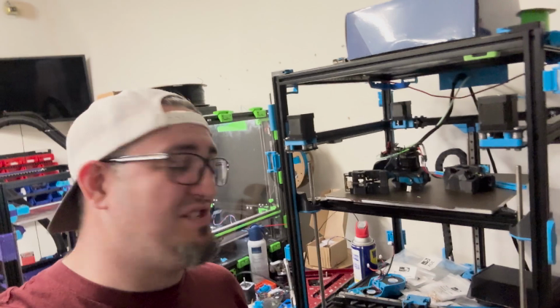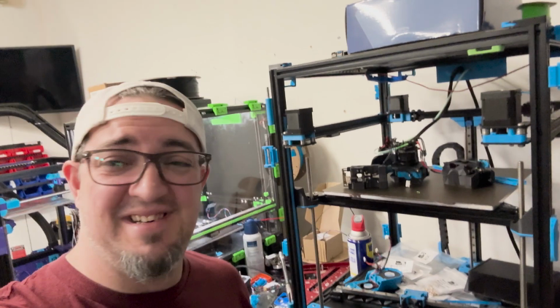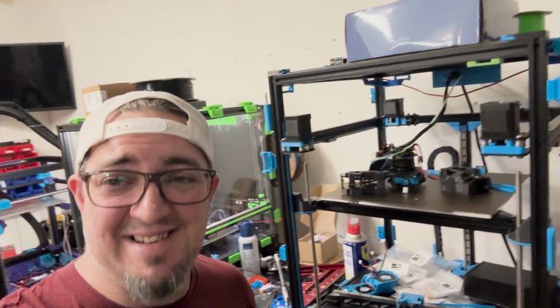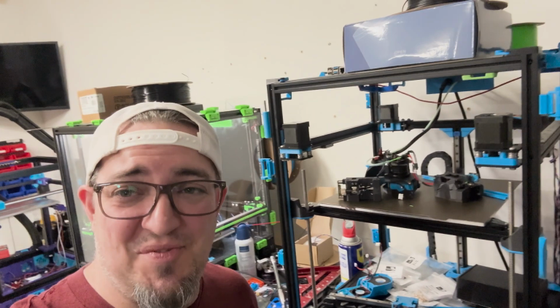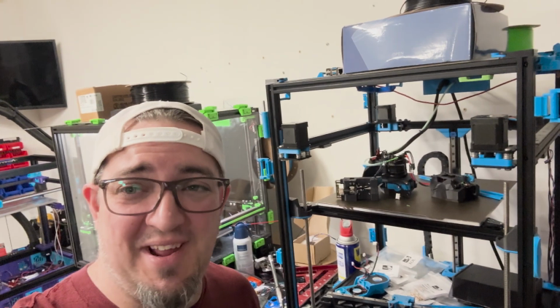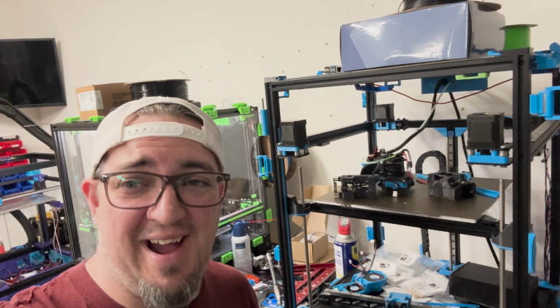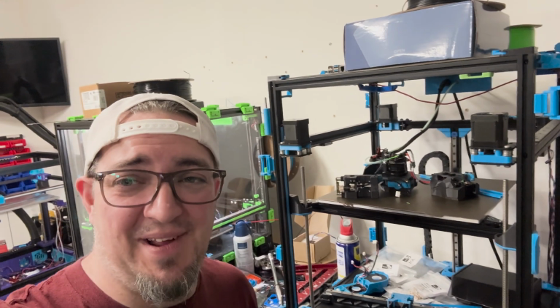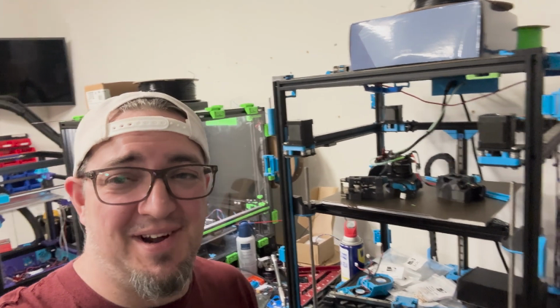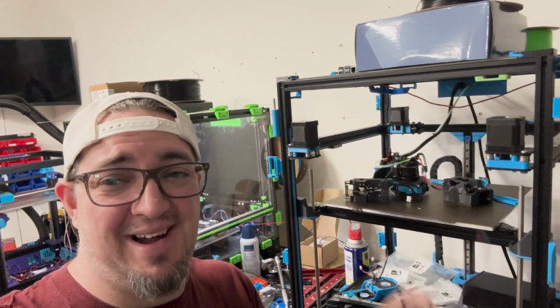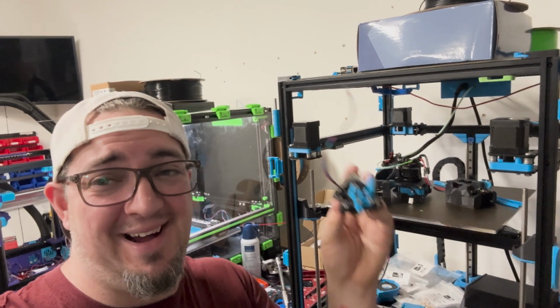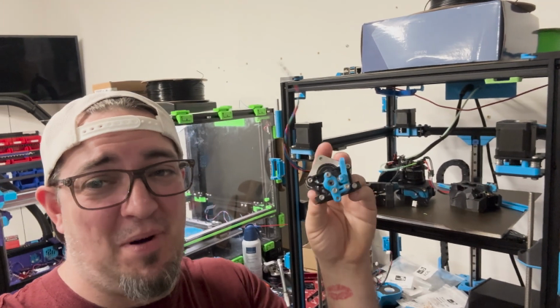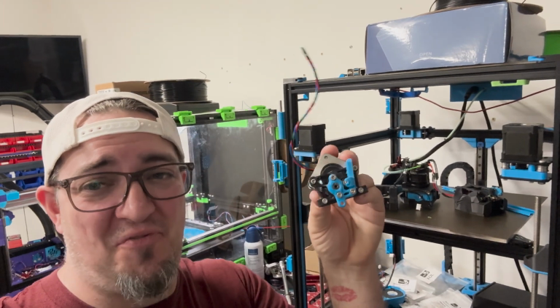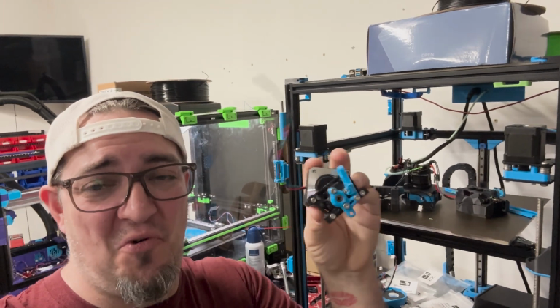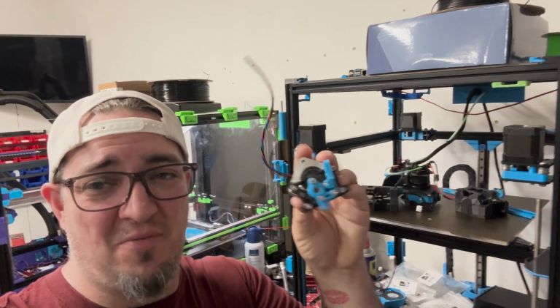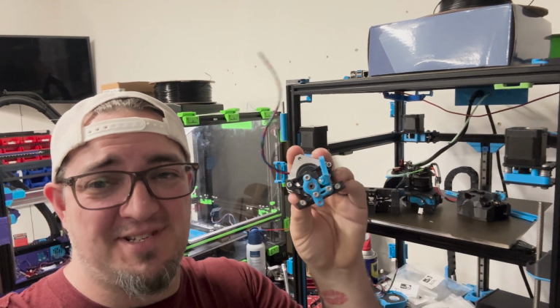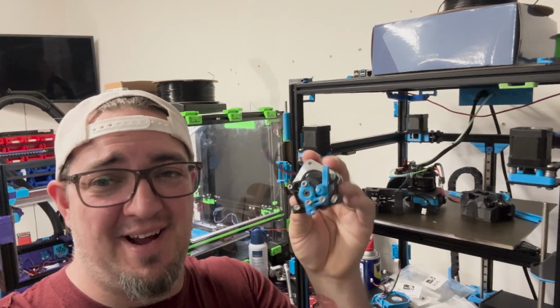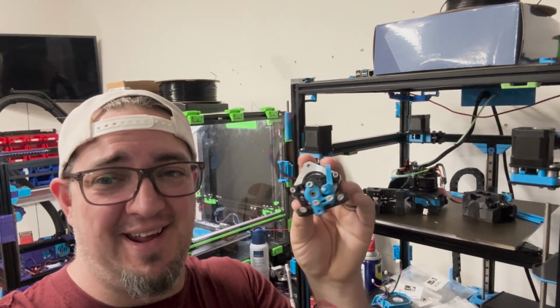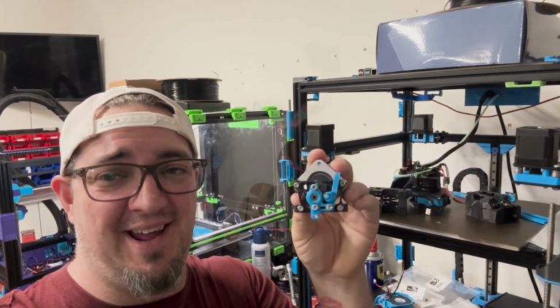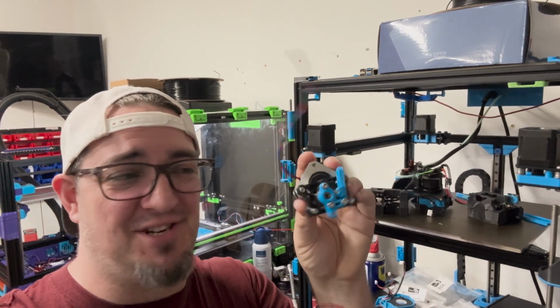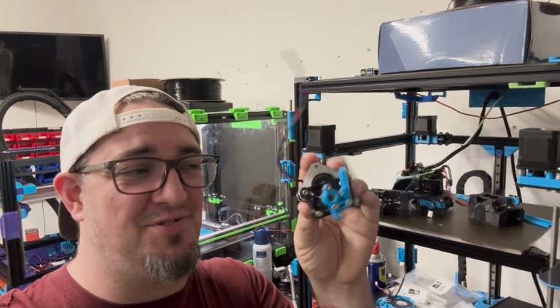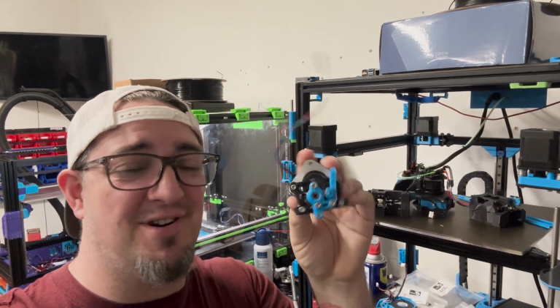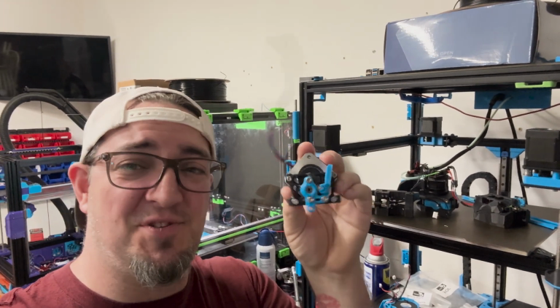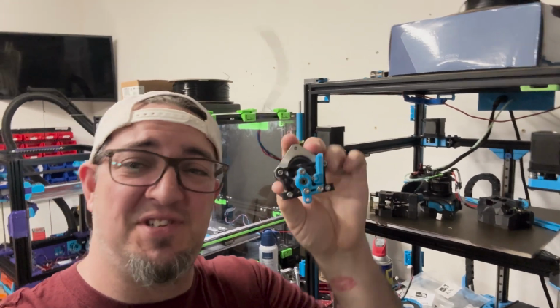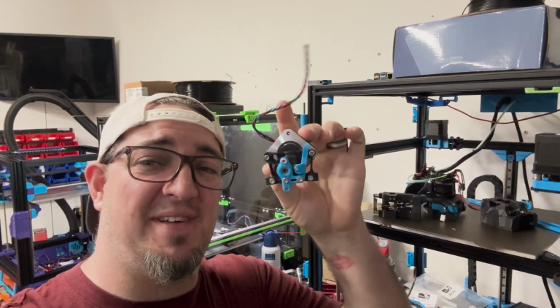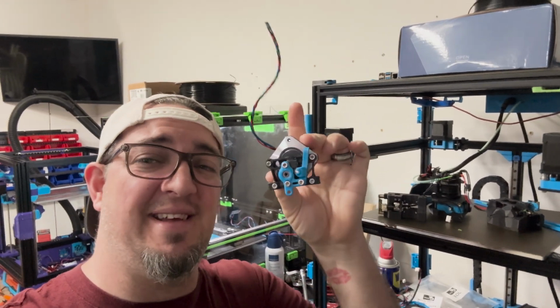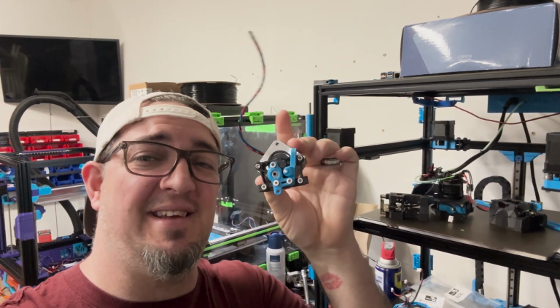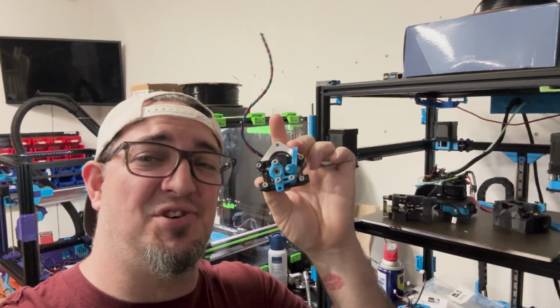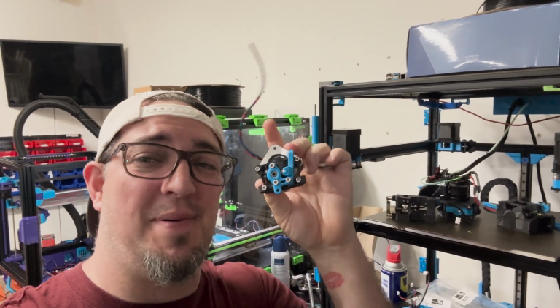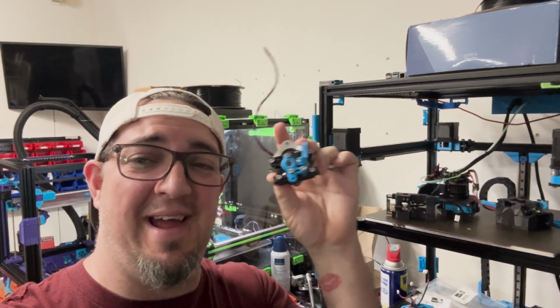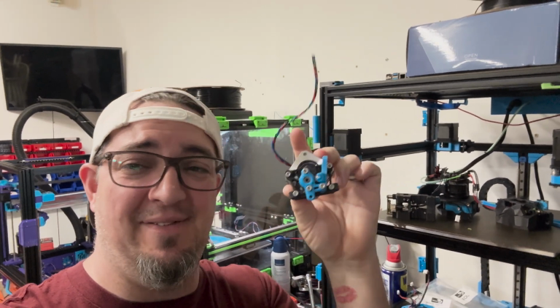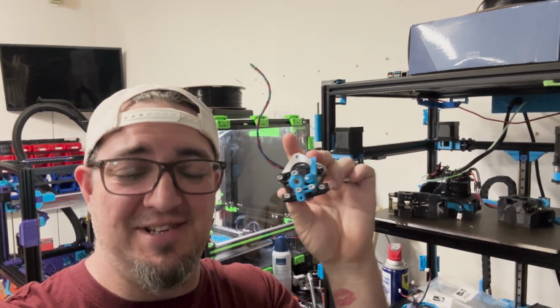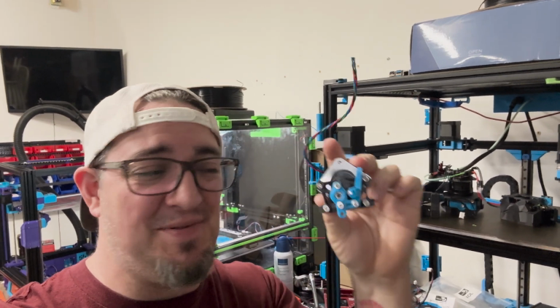Everybody, Kyle here. Part 4, we're talking extruders, specifically the Sherpa Heavy Duty.